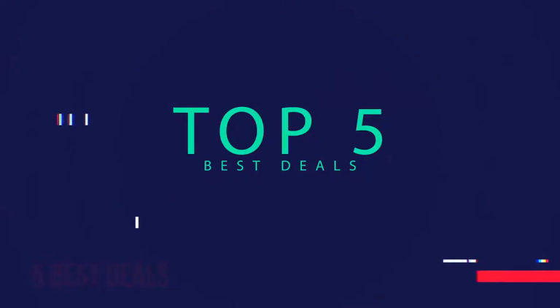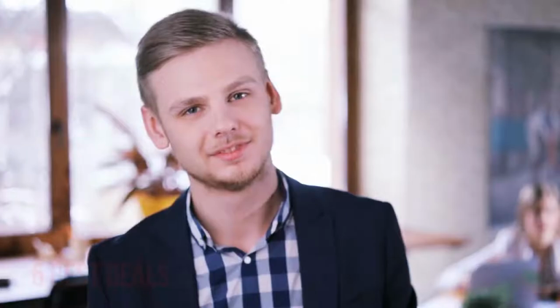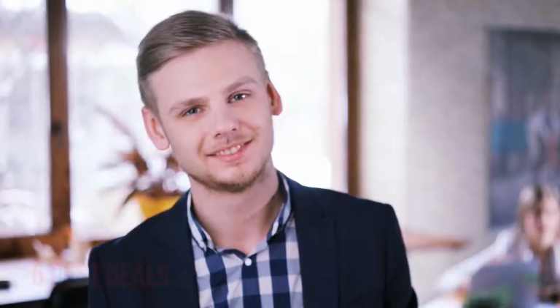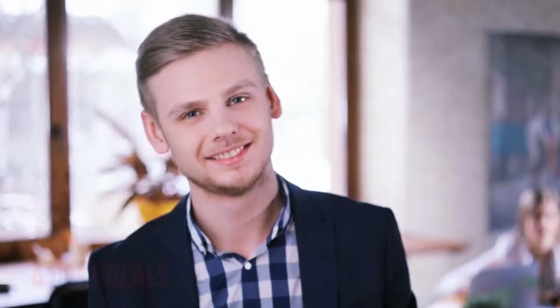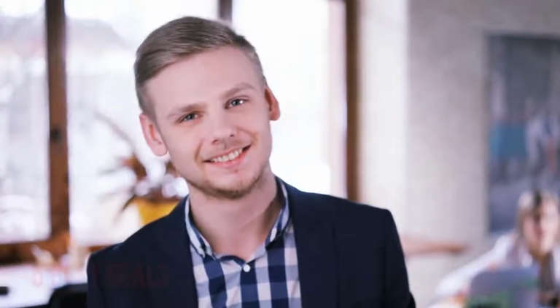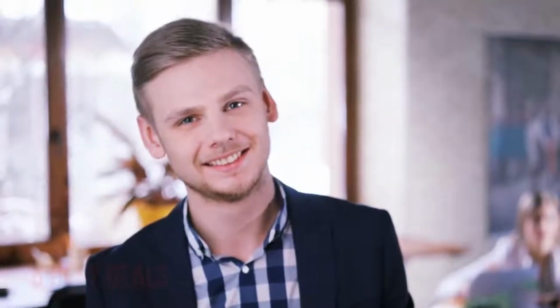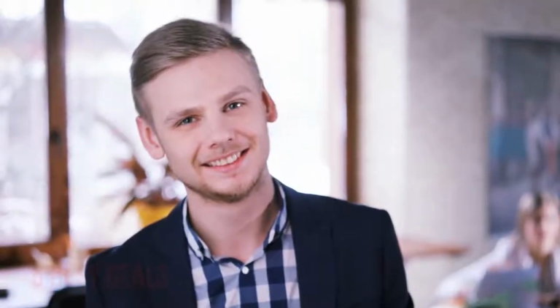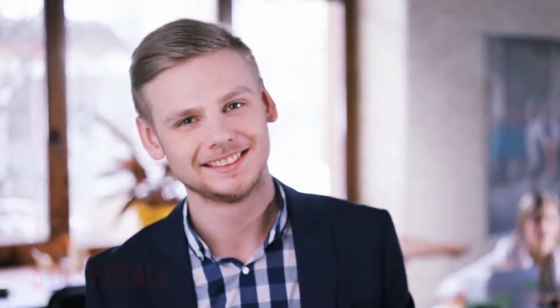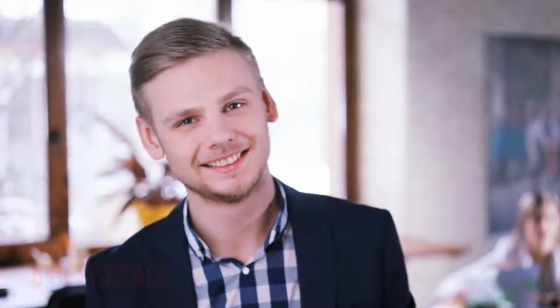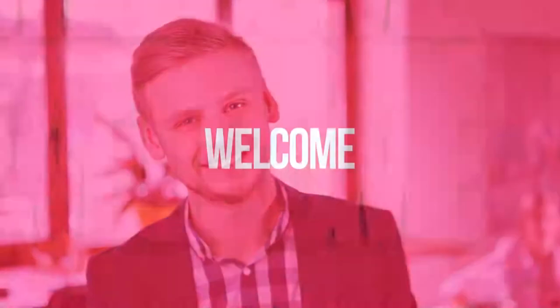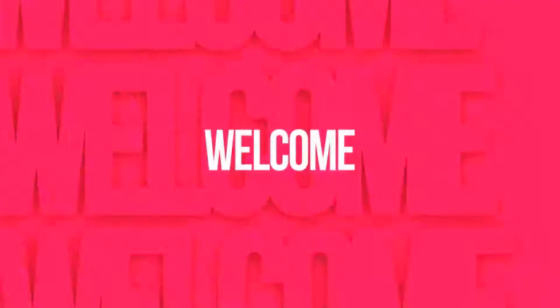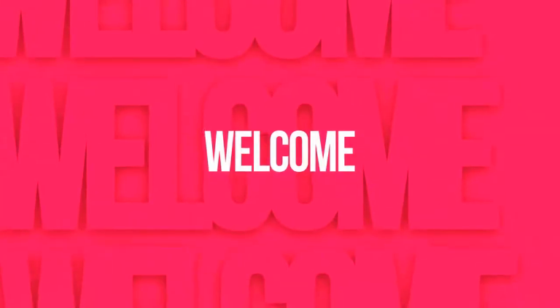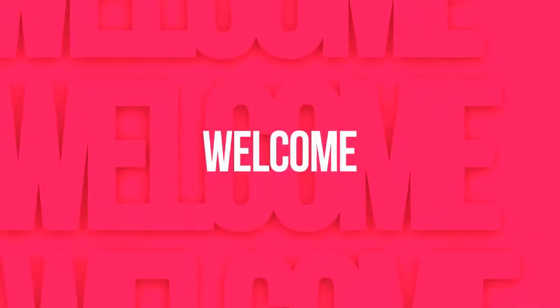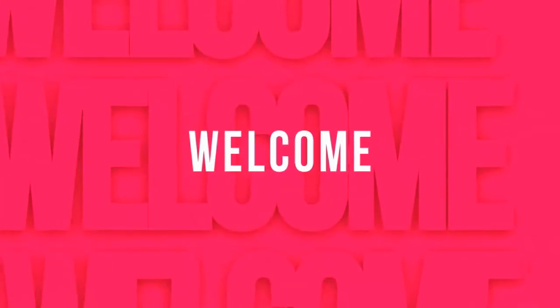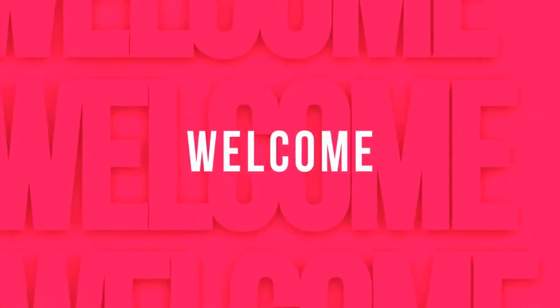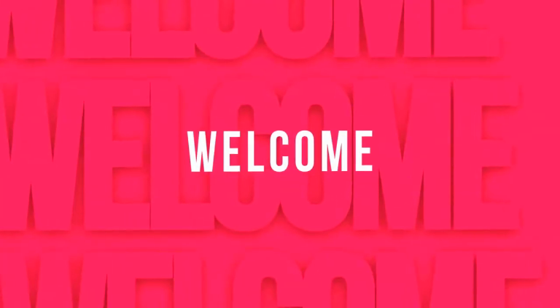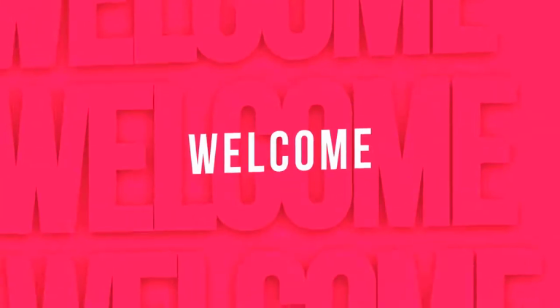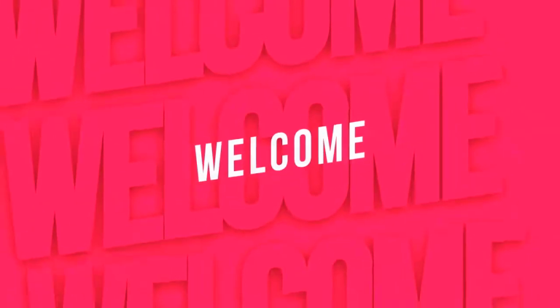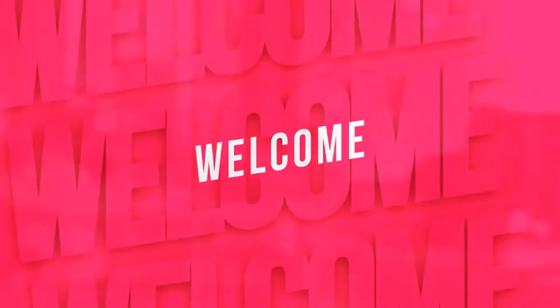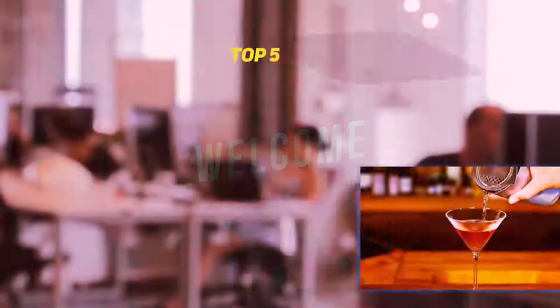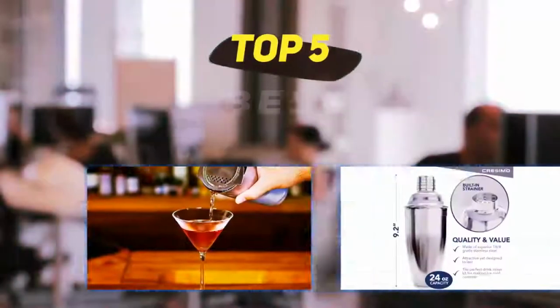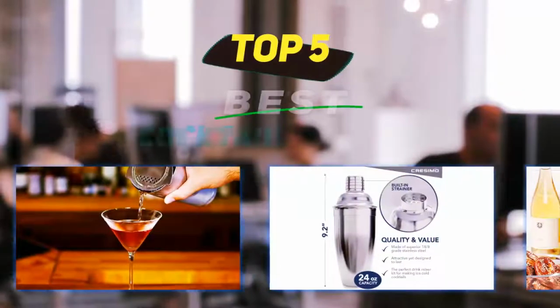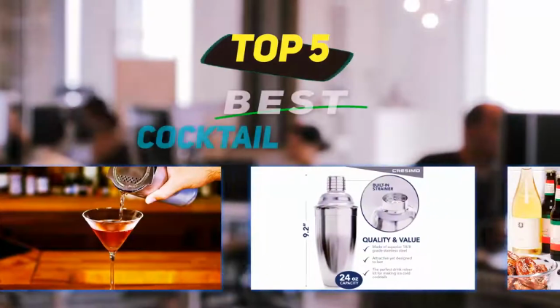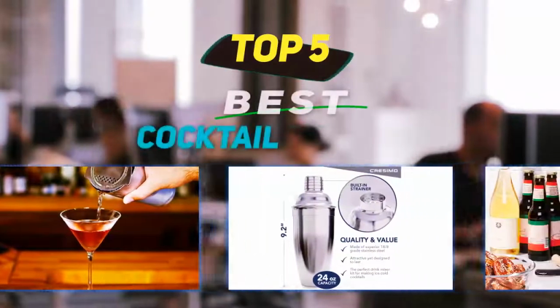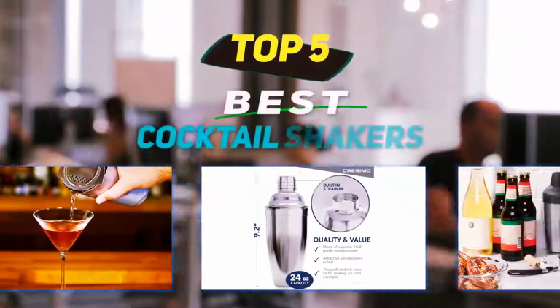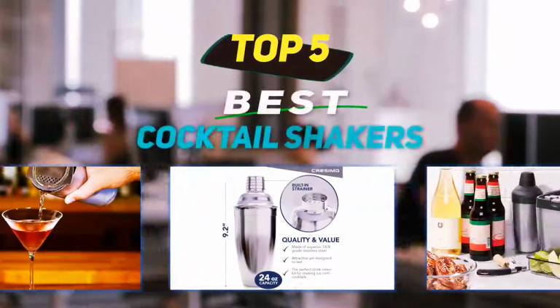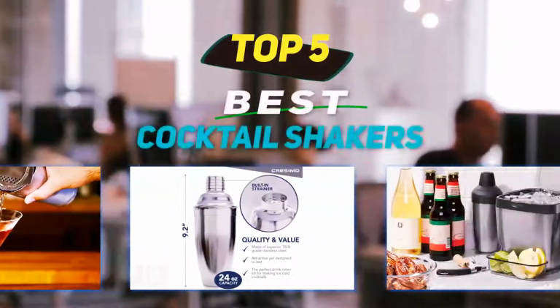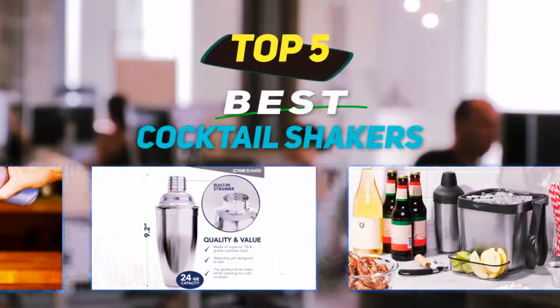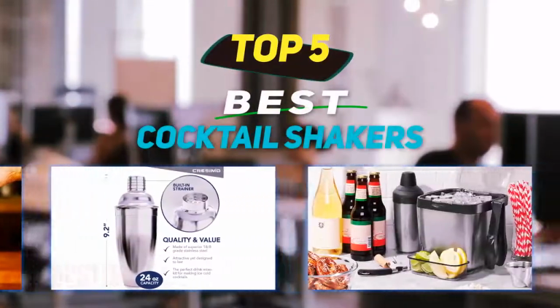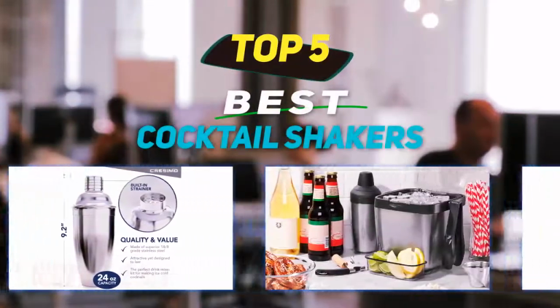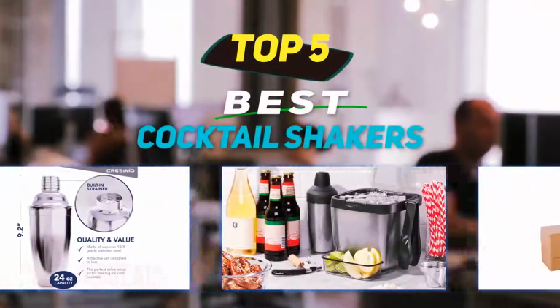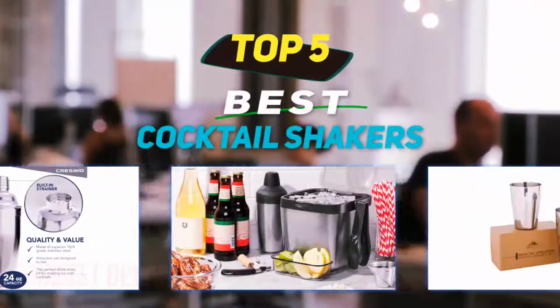Hey guys, welcome back to my channel. In this video I'm going to talk about the top 5 best cocktail shakers.